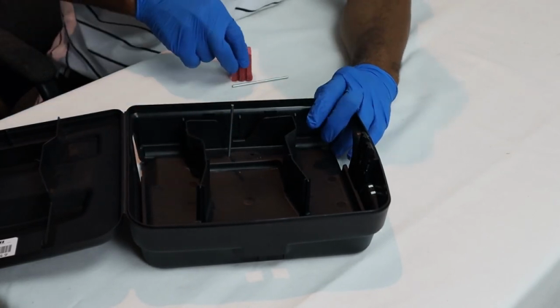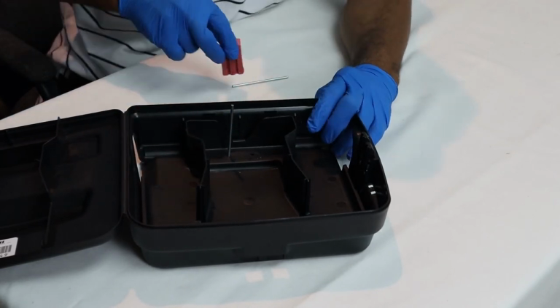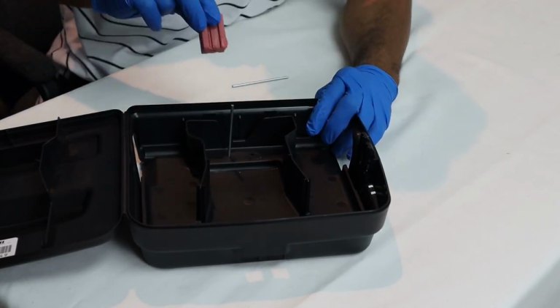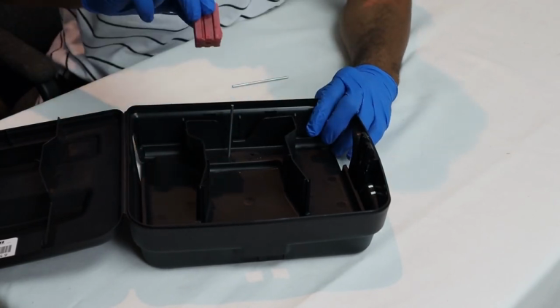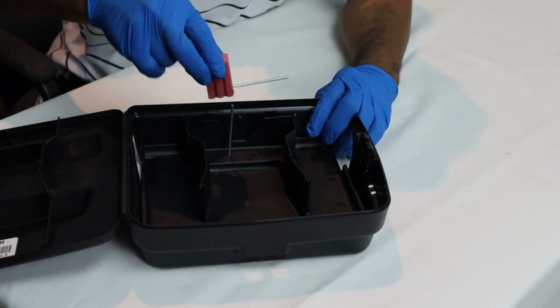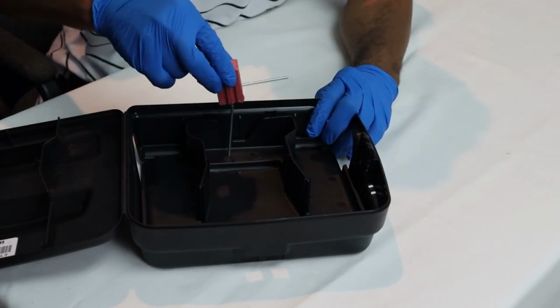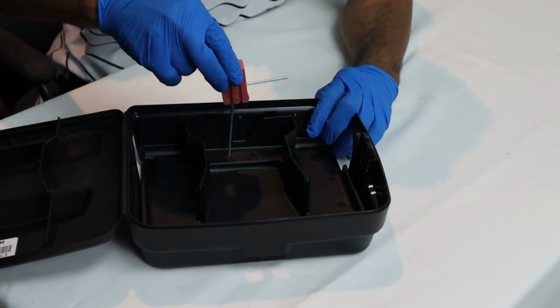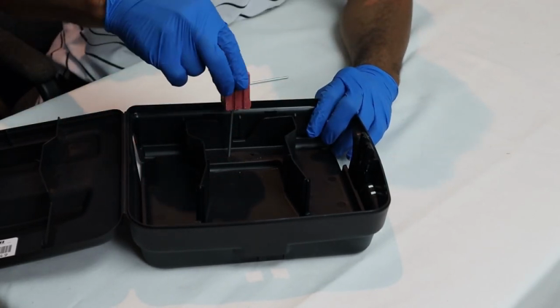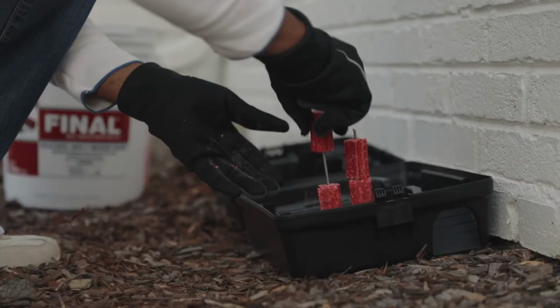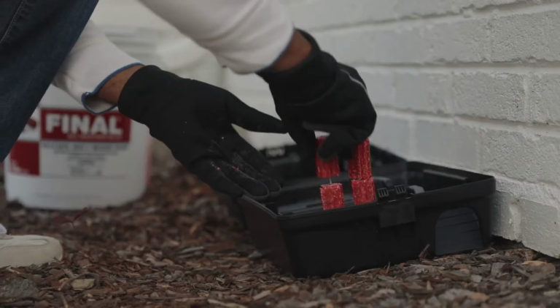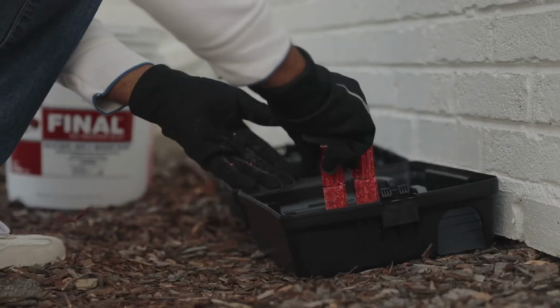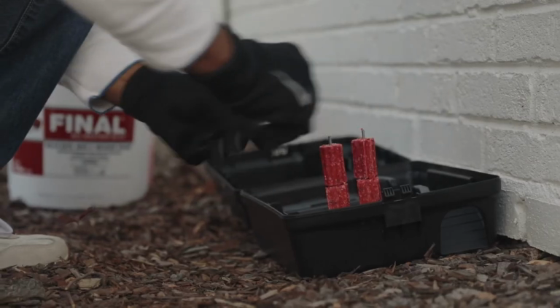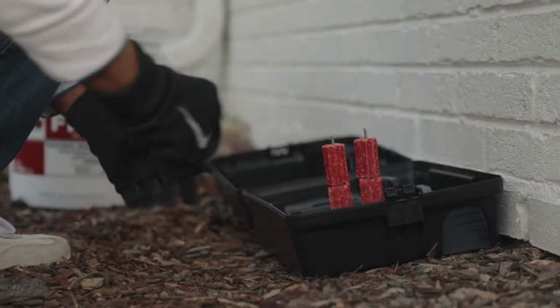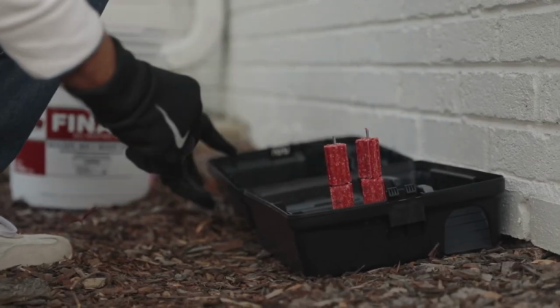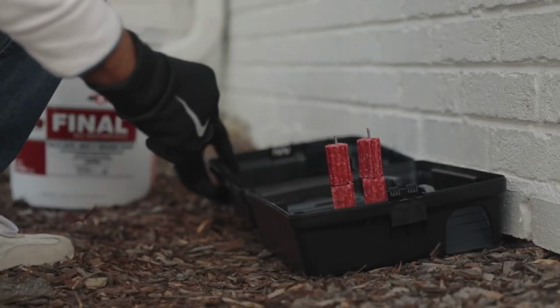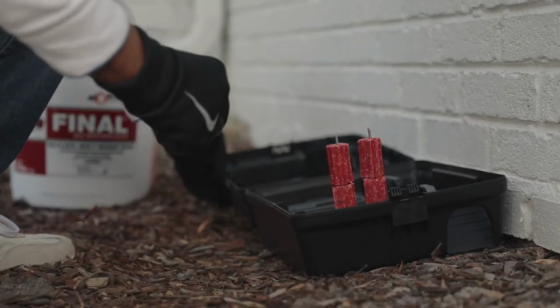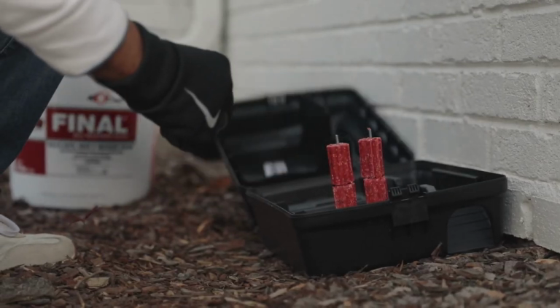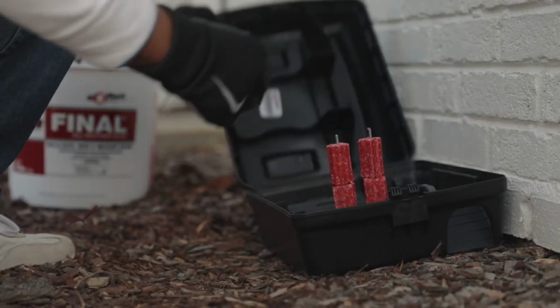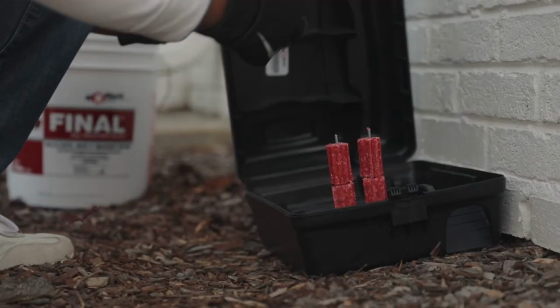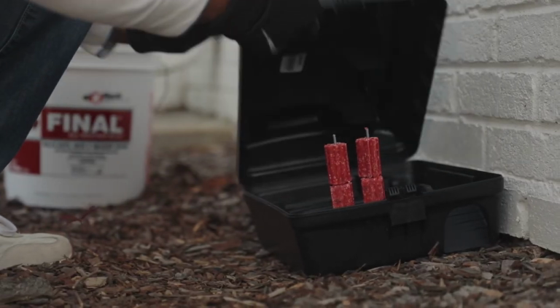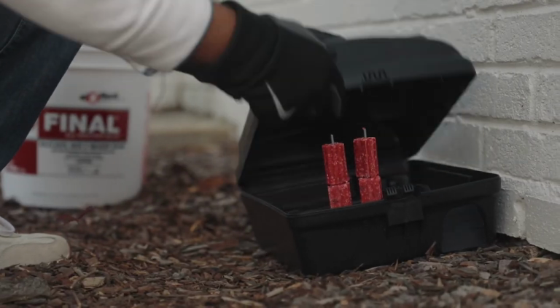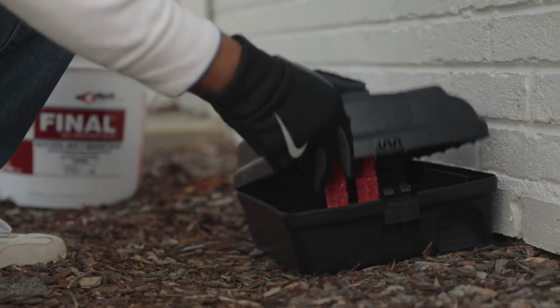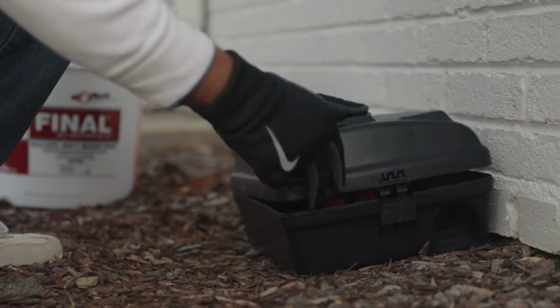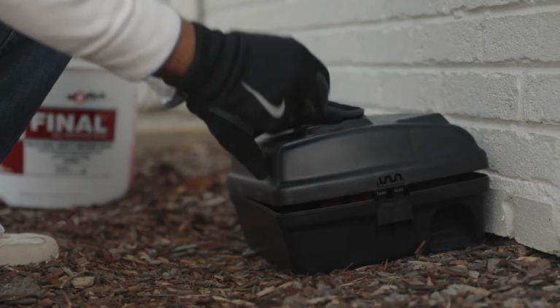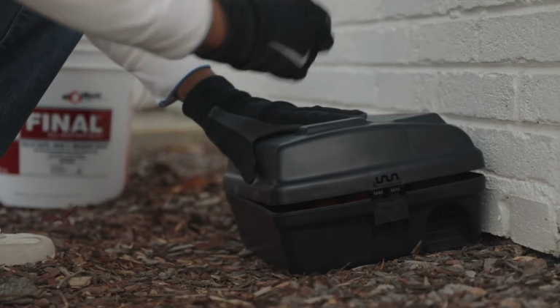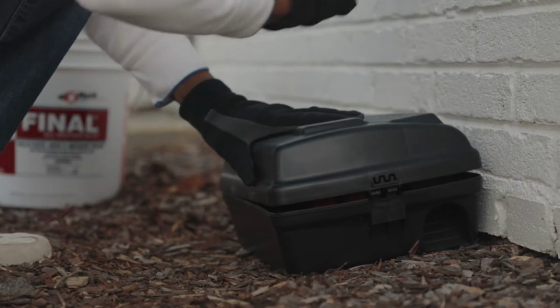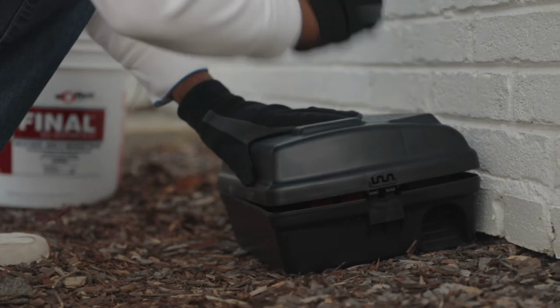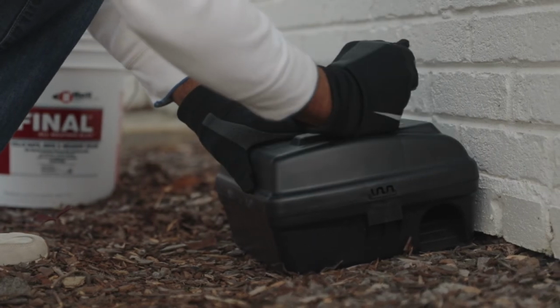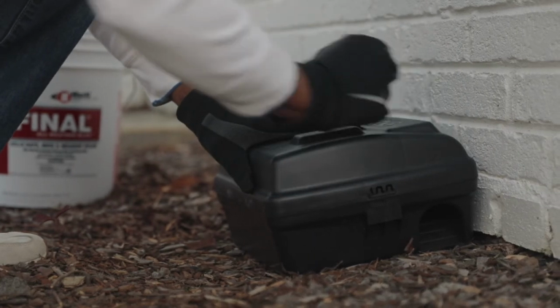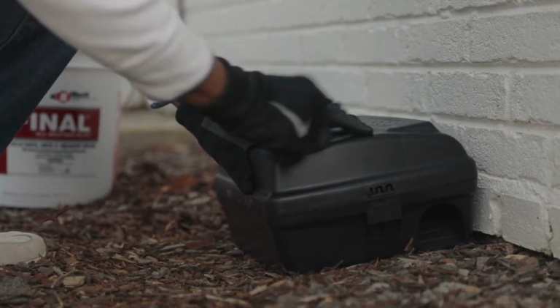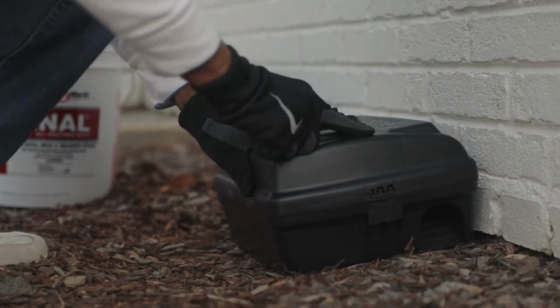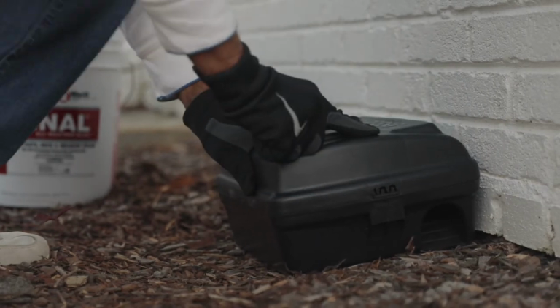And then you just take your bait — this is a weatherlock — and just put it in open. Thanks for watching, give us a call if you have any more questions.